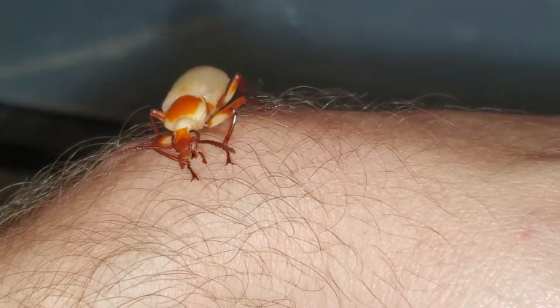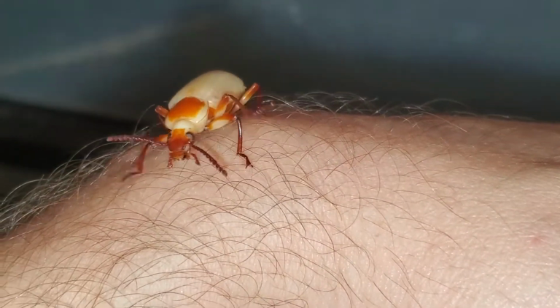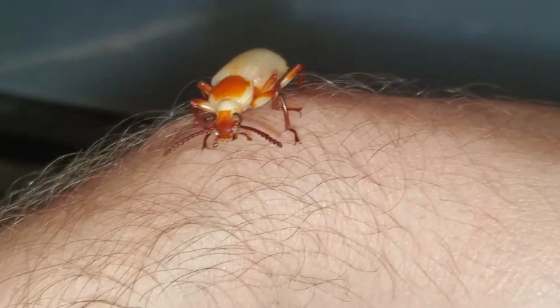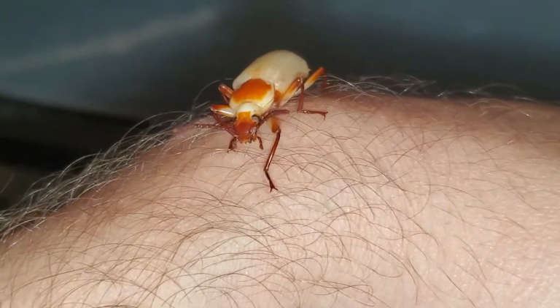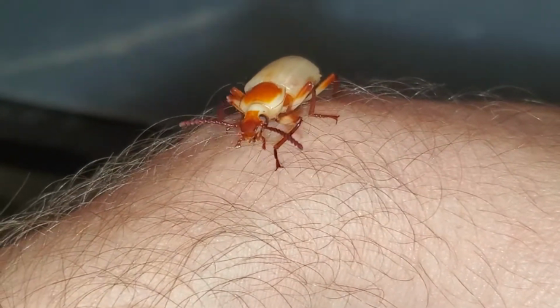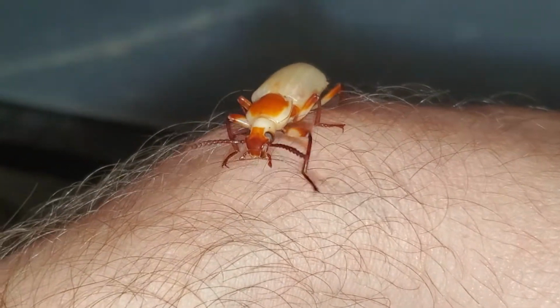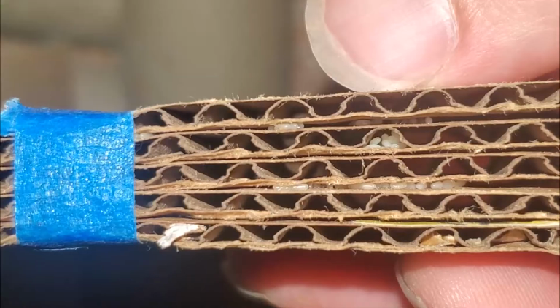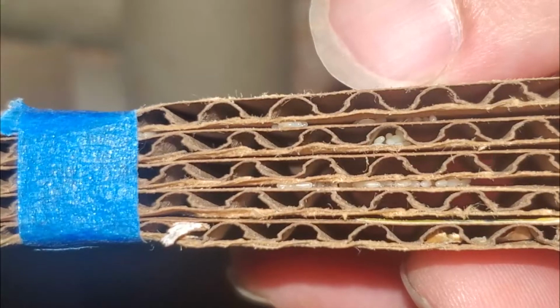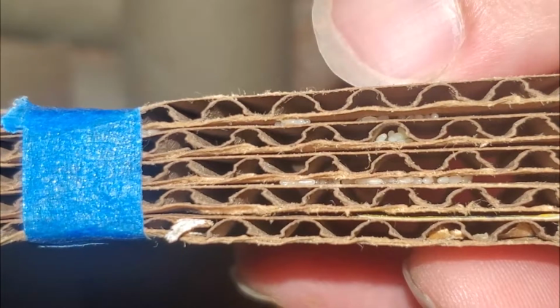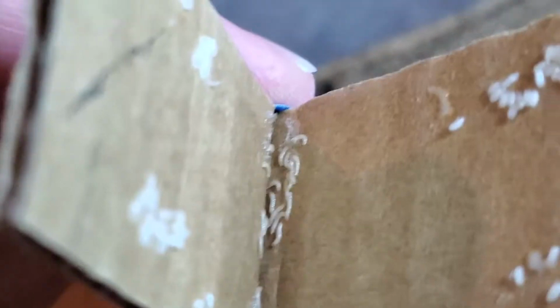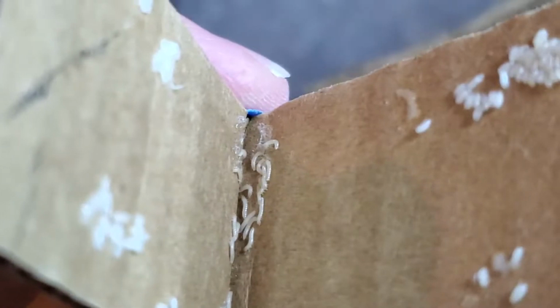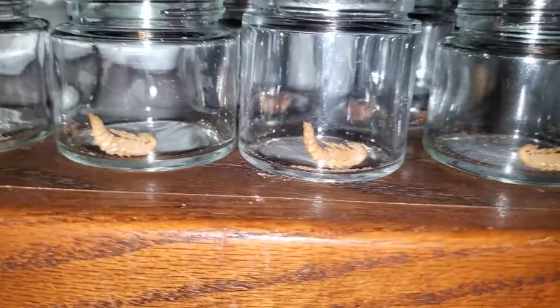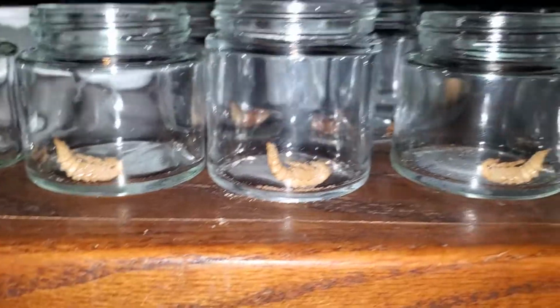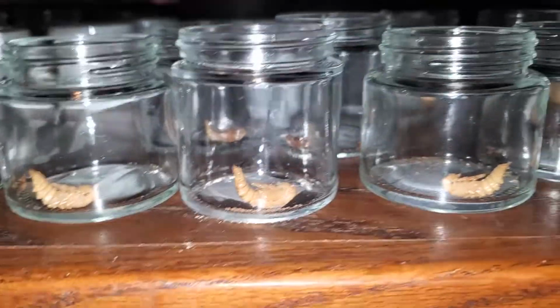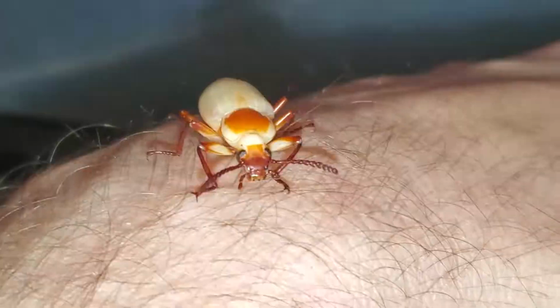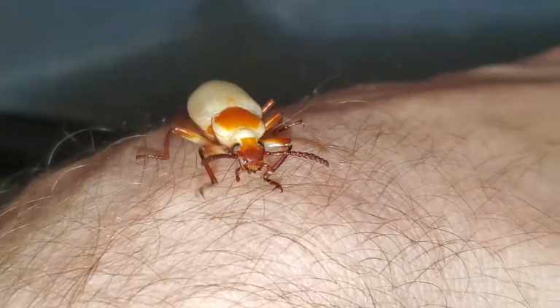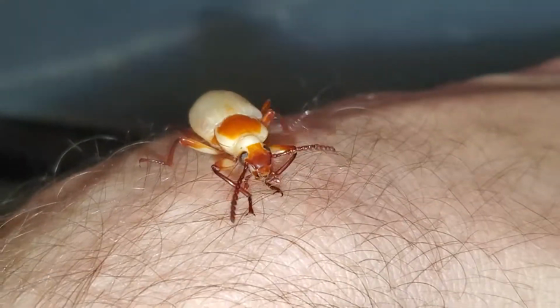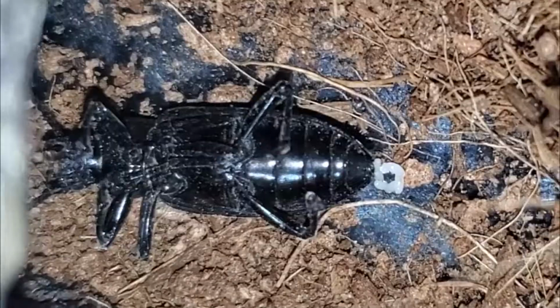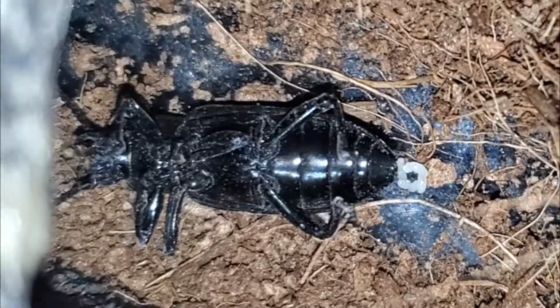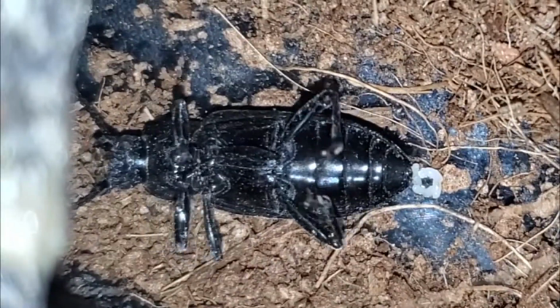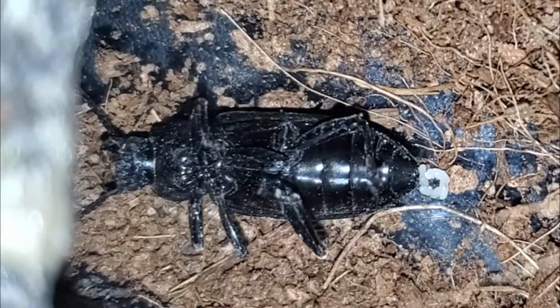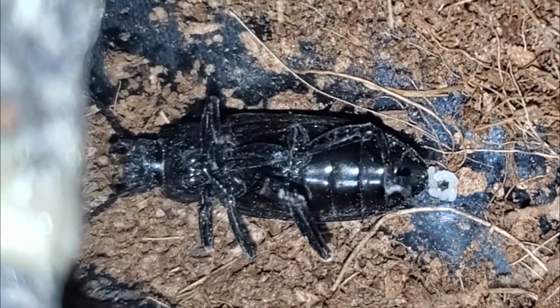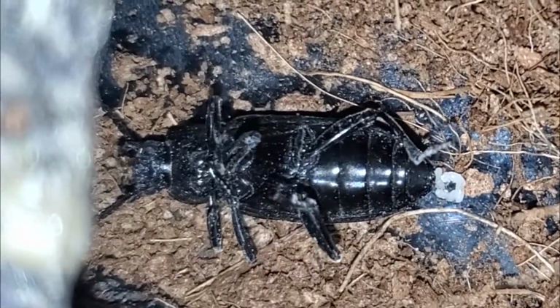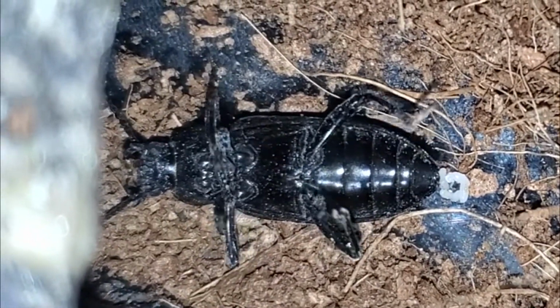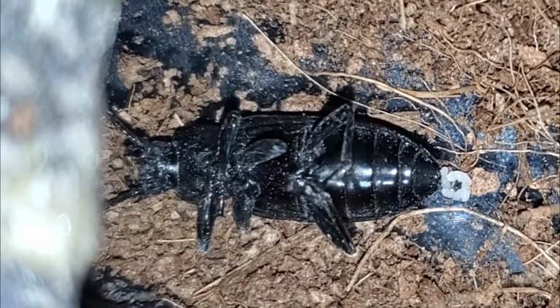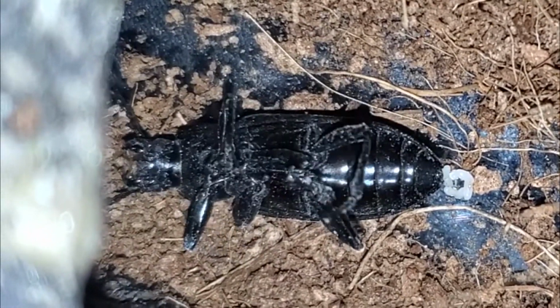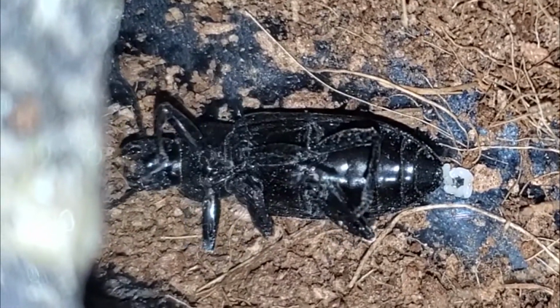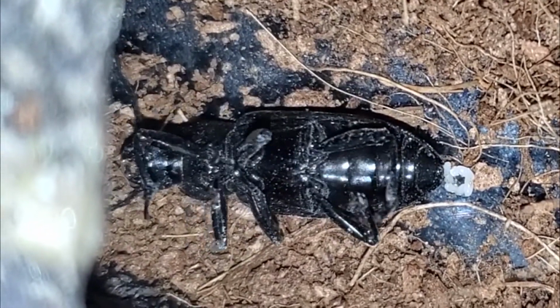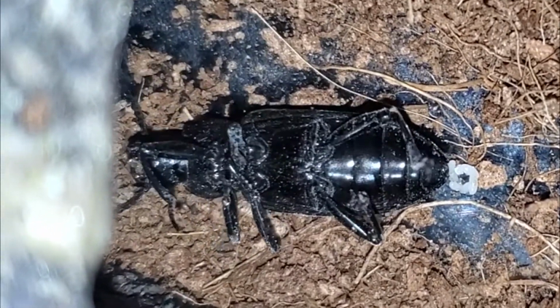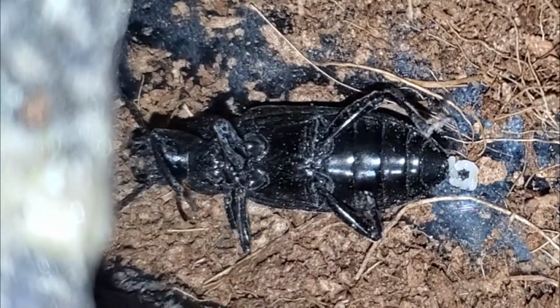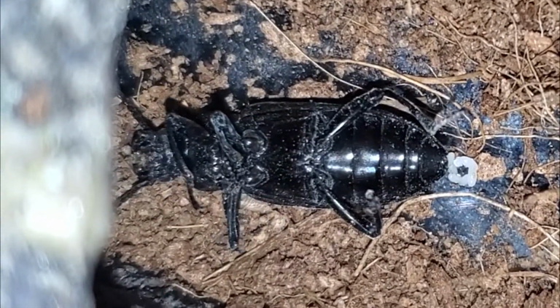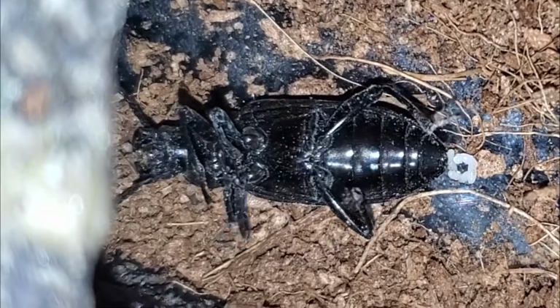If we add it all up, from egg to worm to pupa to beetle to death, your superworm should have a total lifespan of about 1 year.